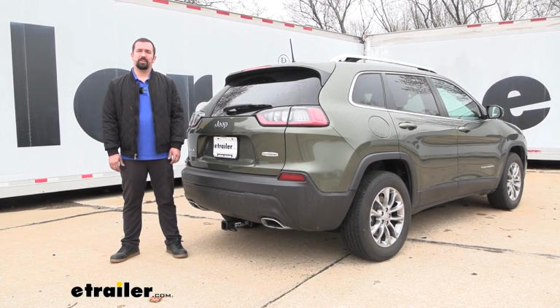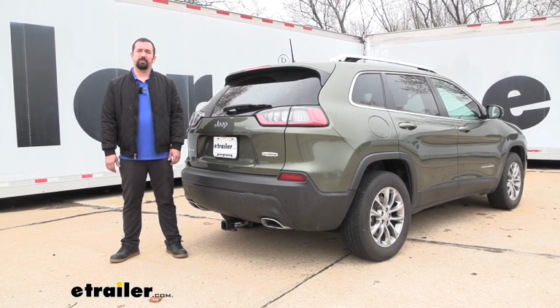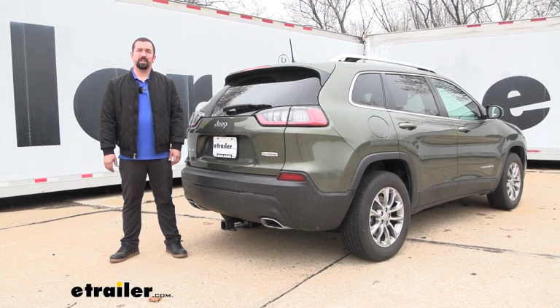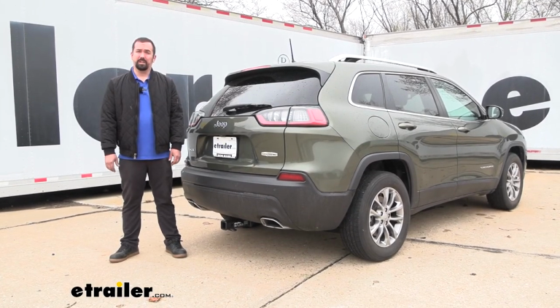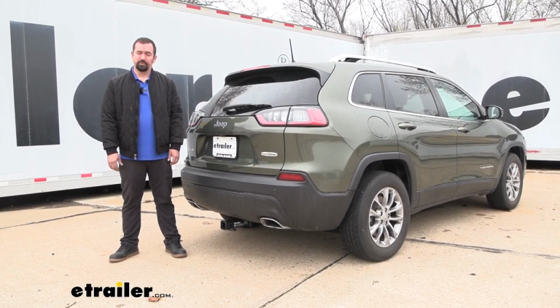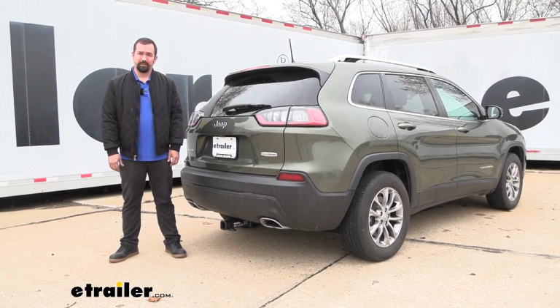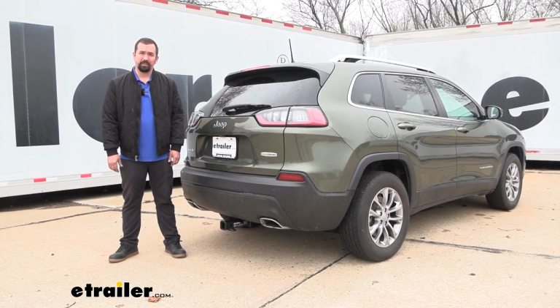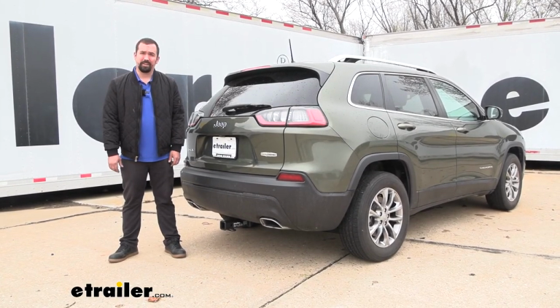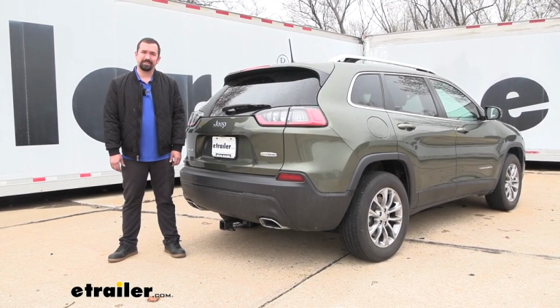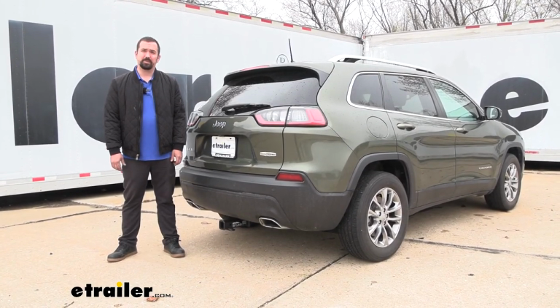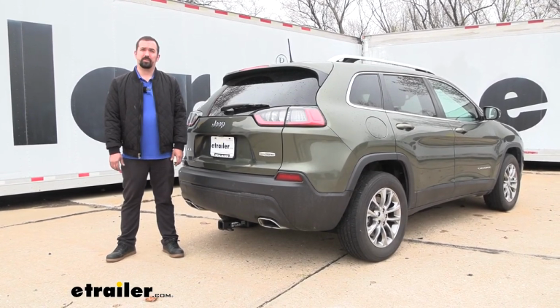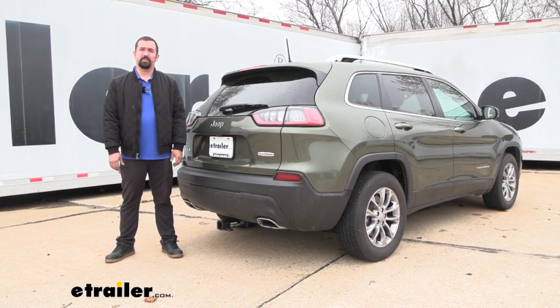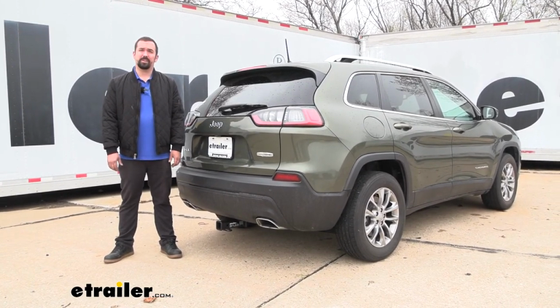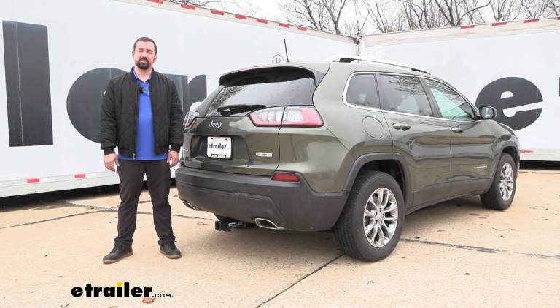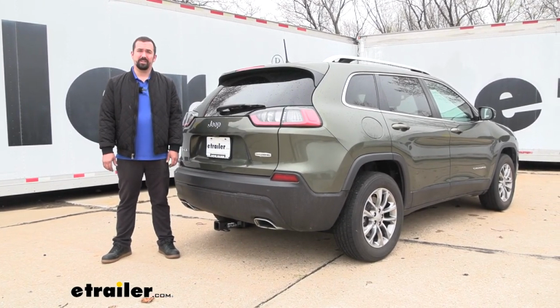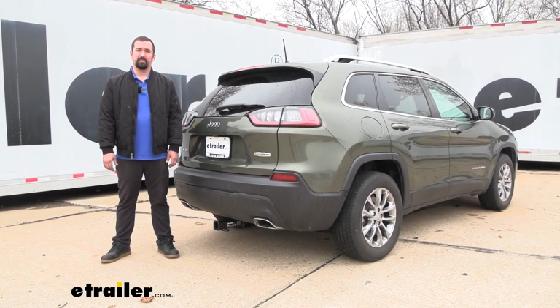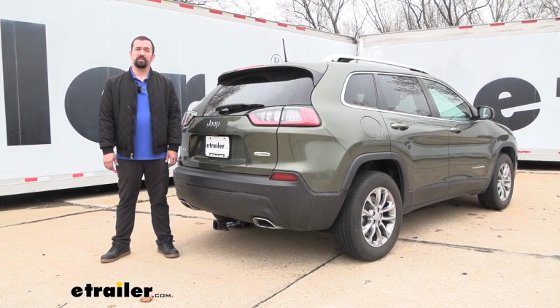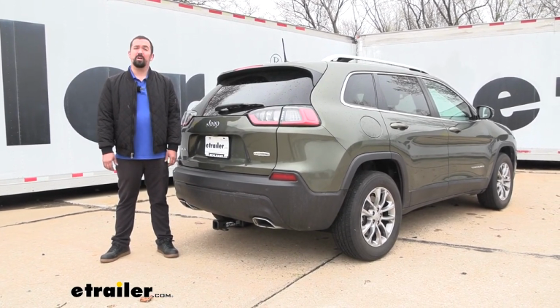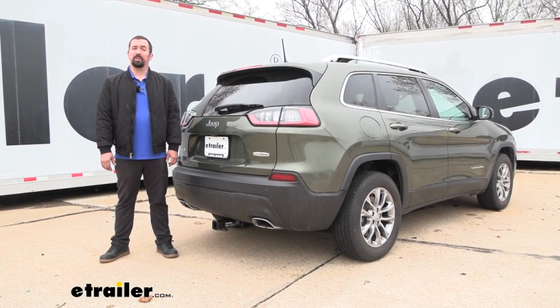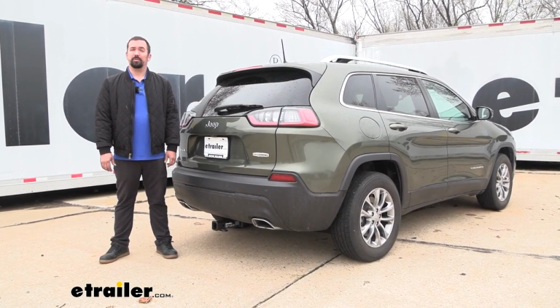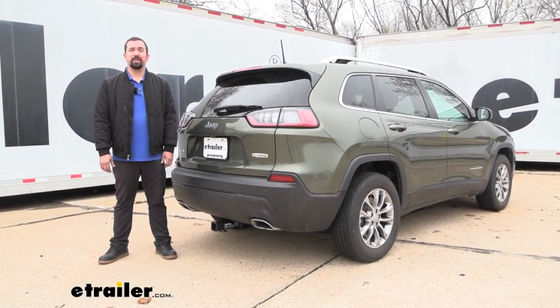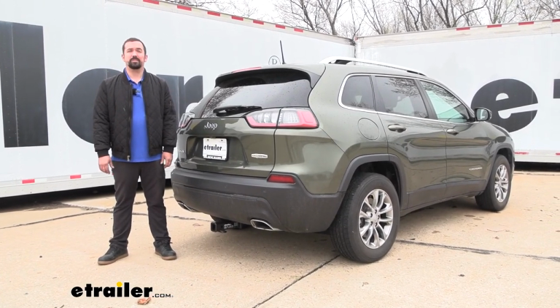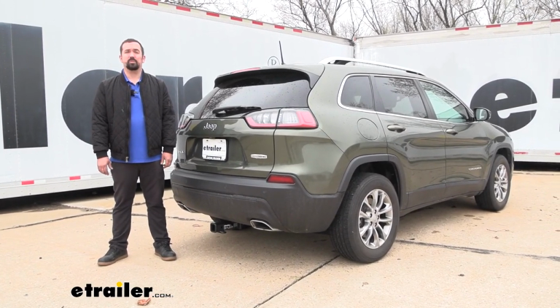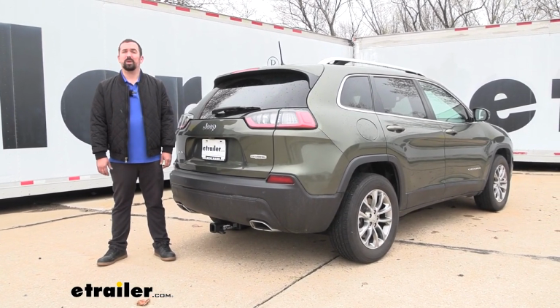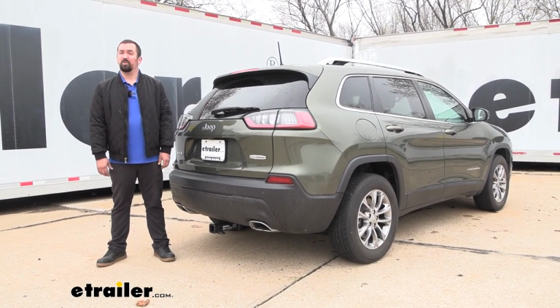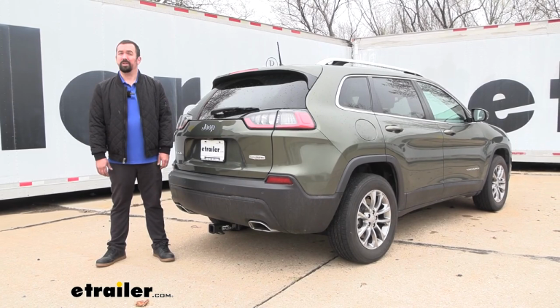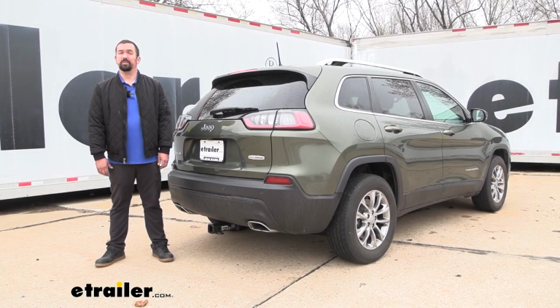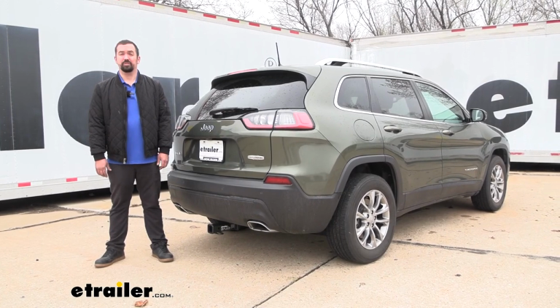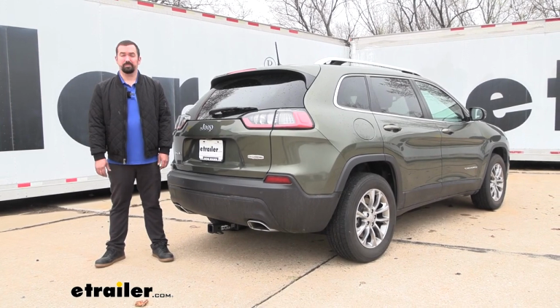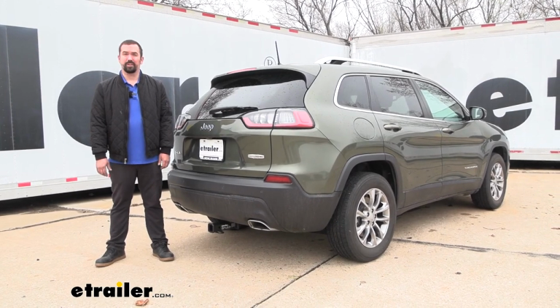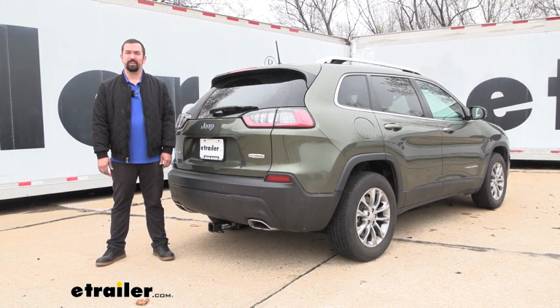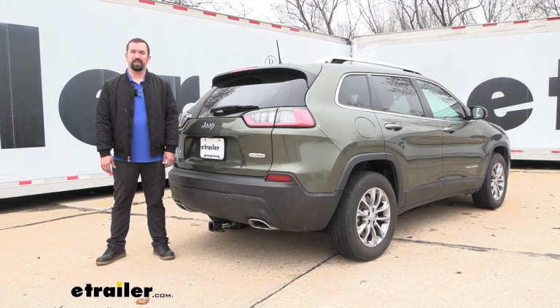And that was a look and installation of the eTrailer class 3 trailer hitch receiver on a 2021 Jeep Cherokee.